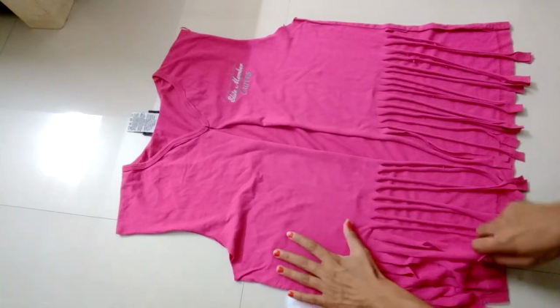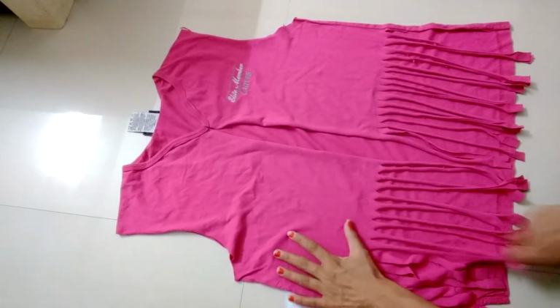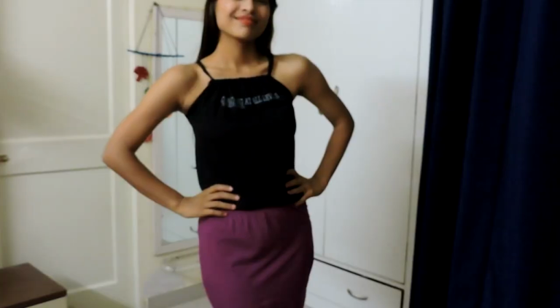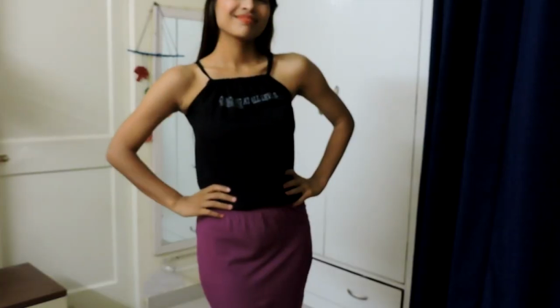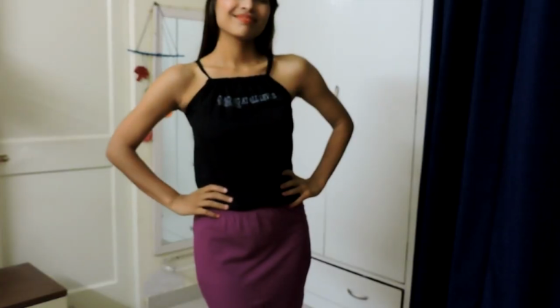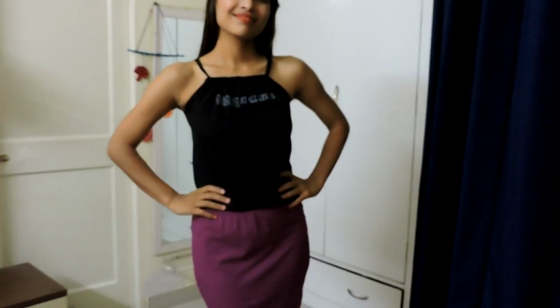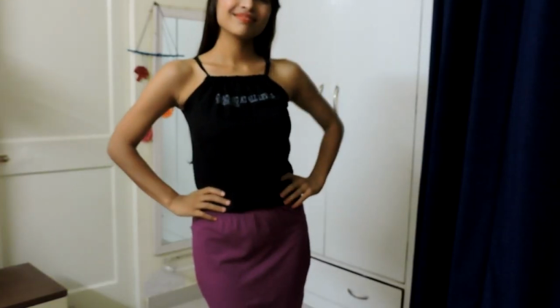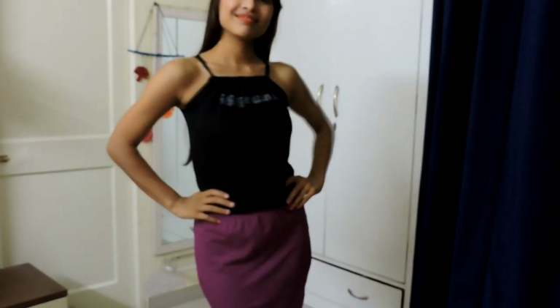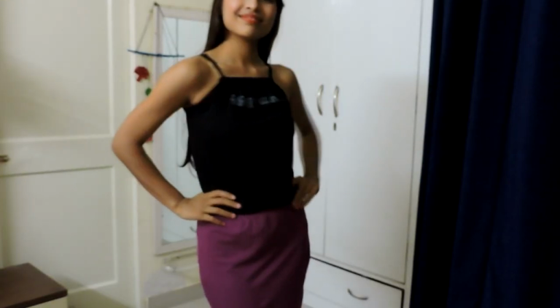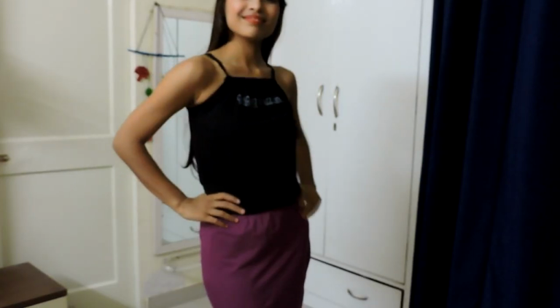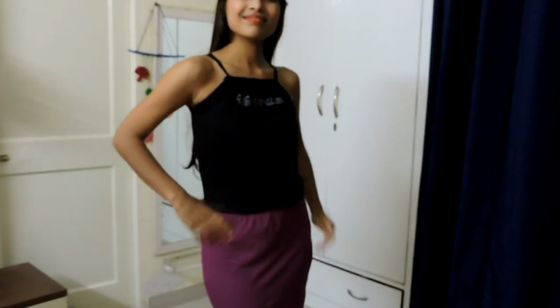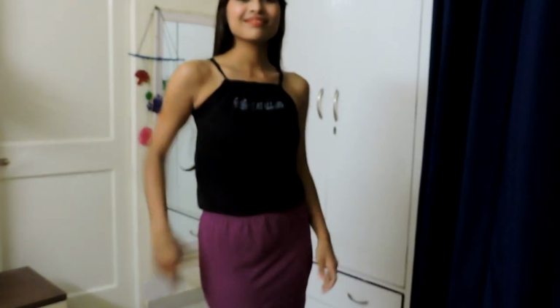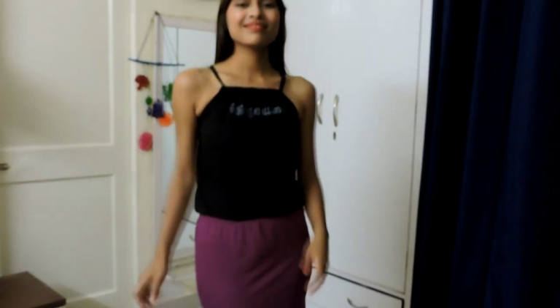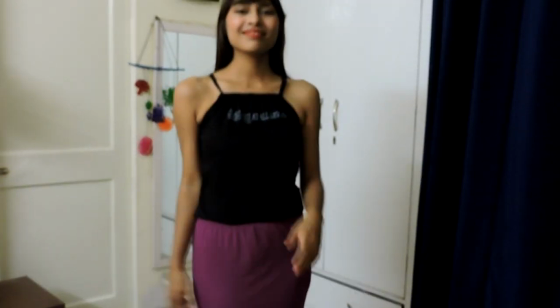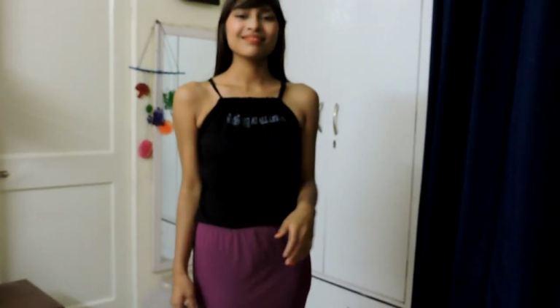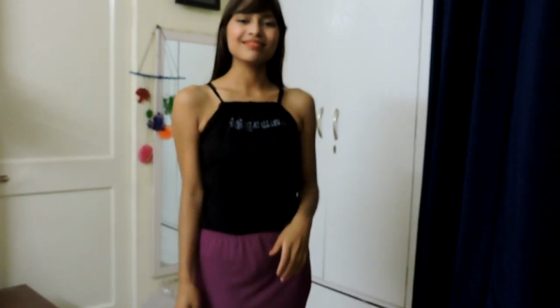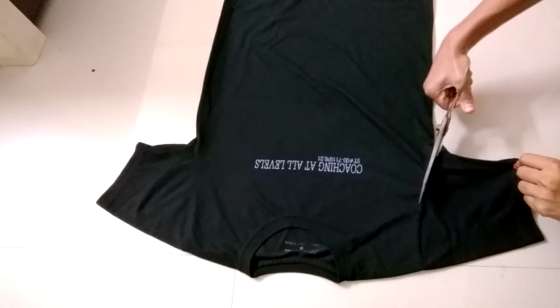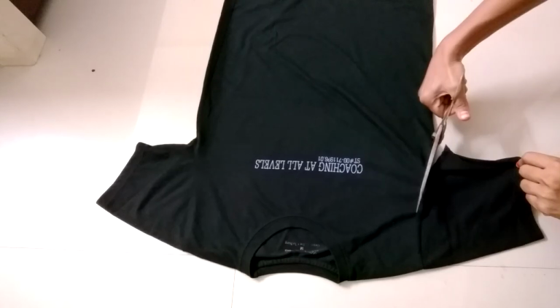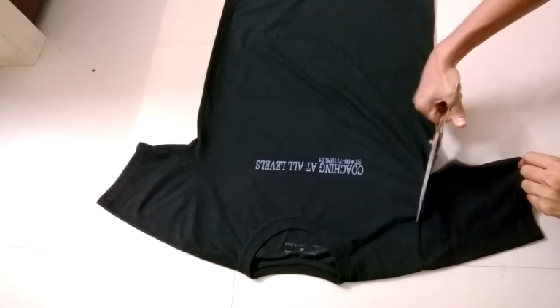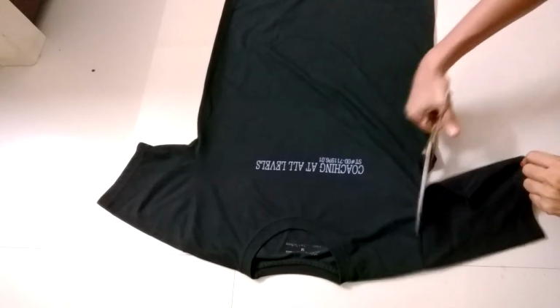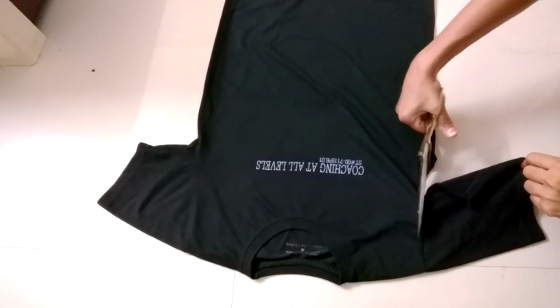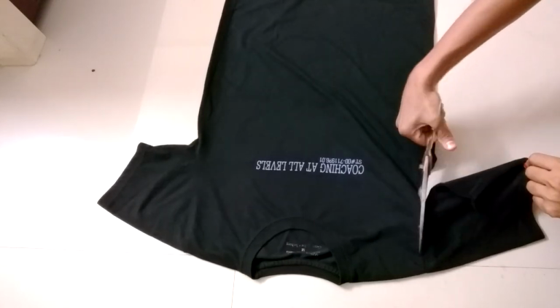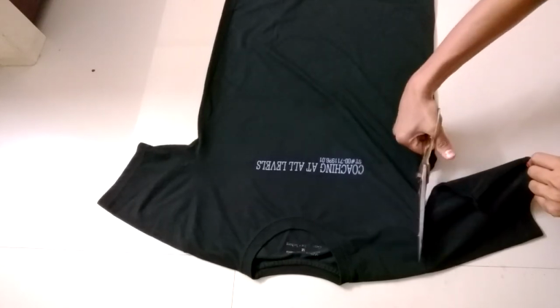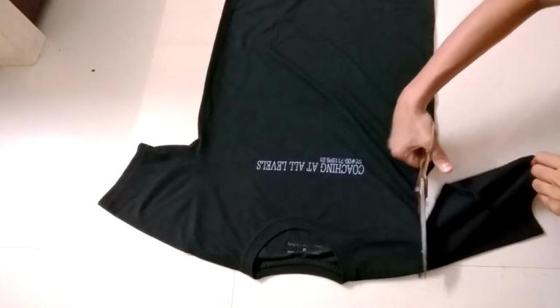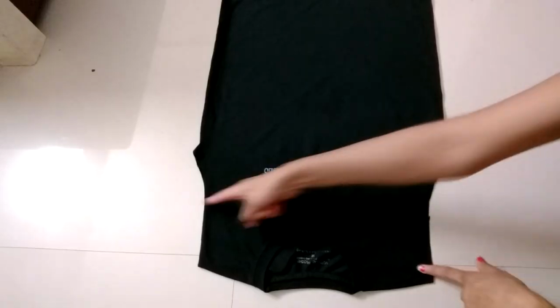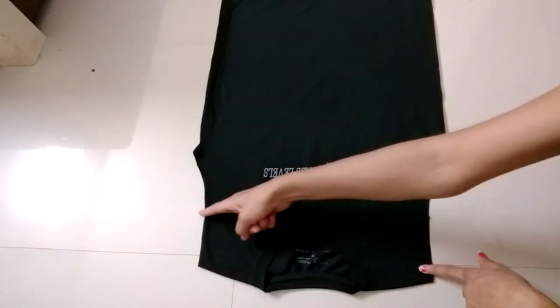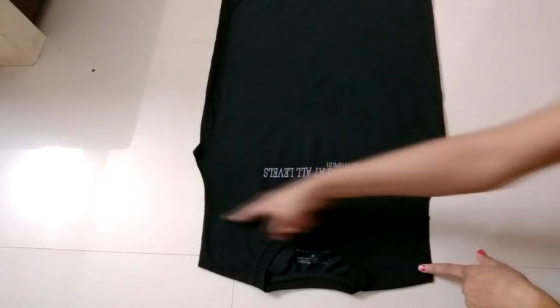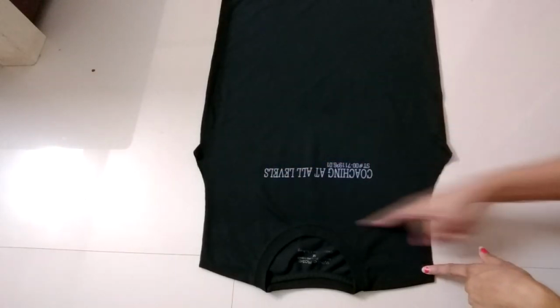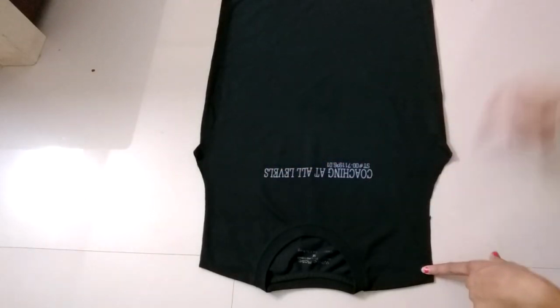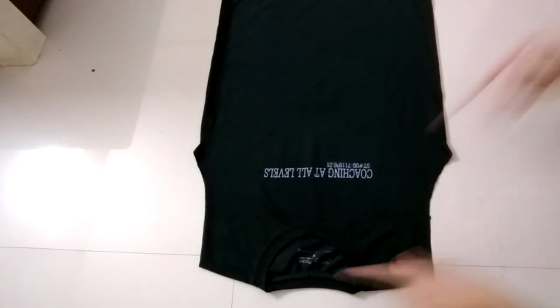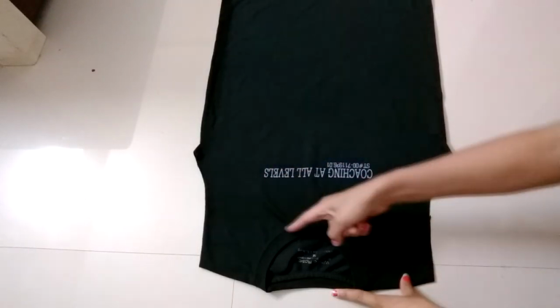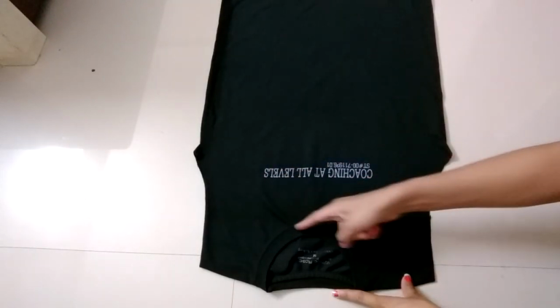For this outer top, take your own size of t-shirt, remove the sleeves, and make a cut below the neck.